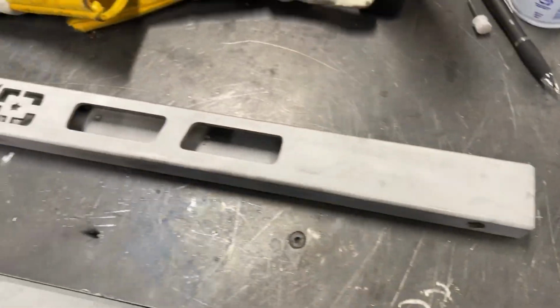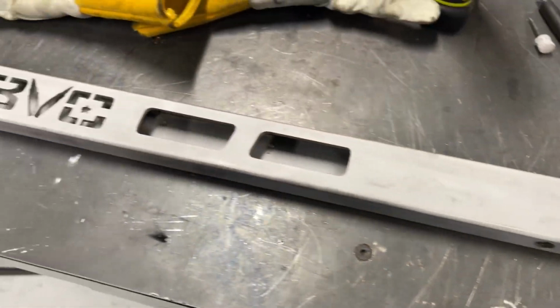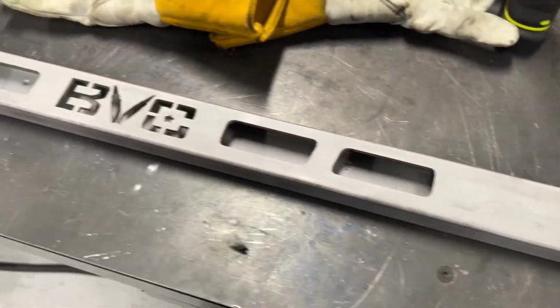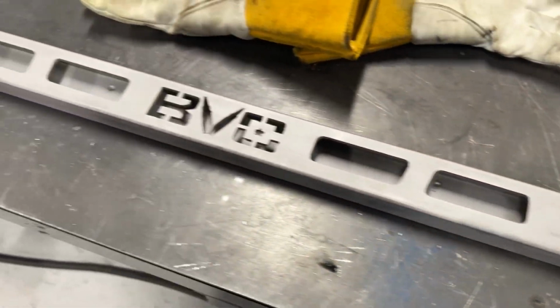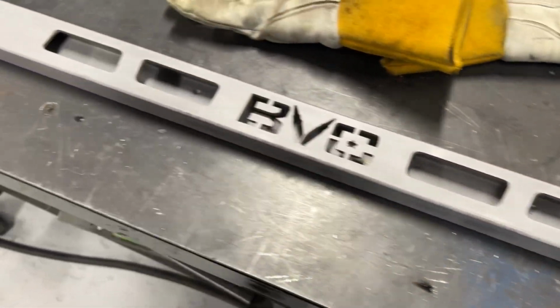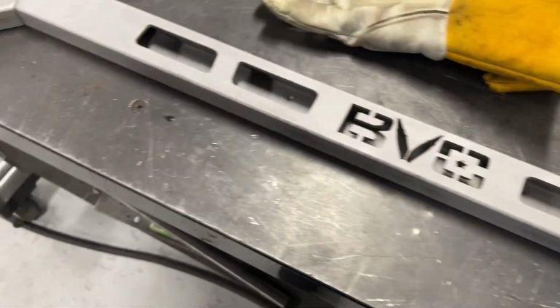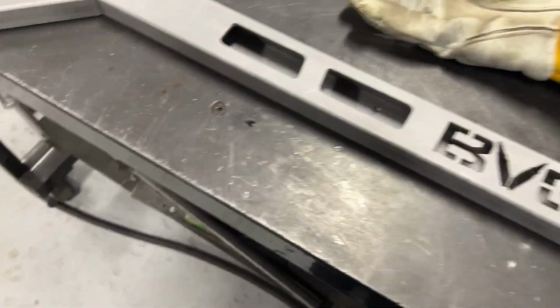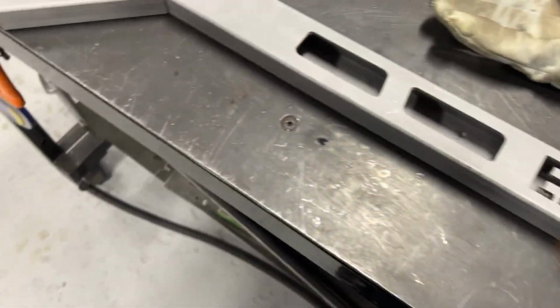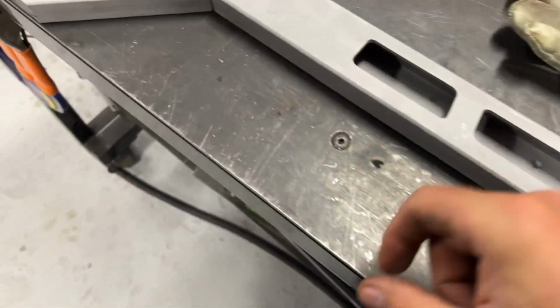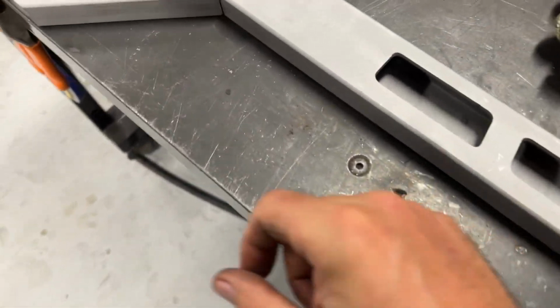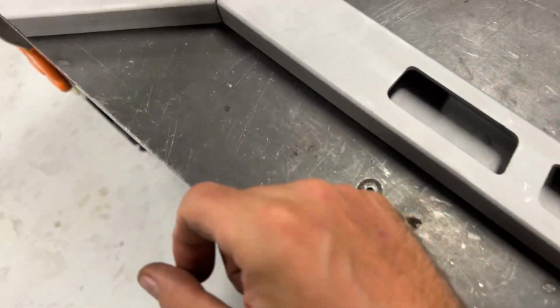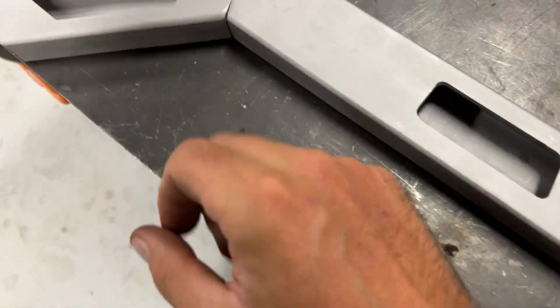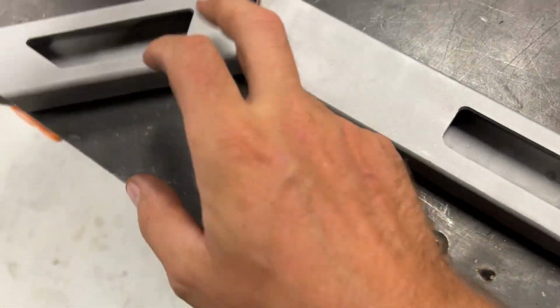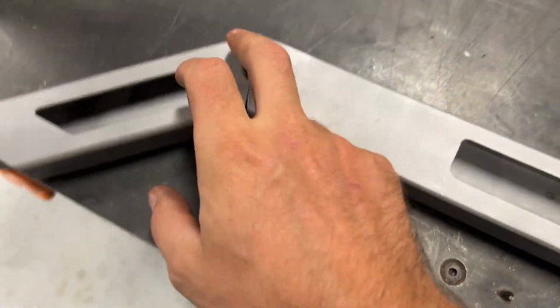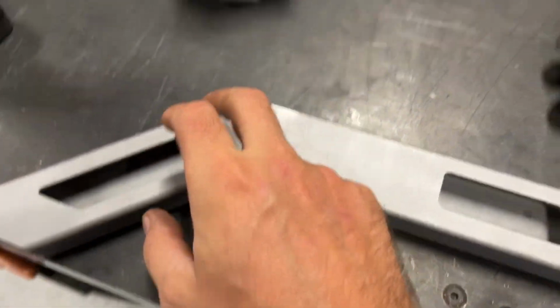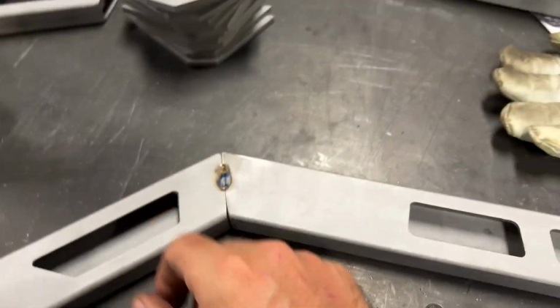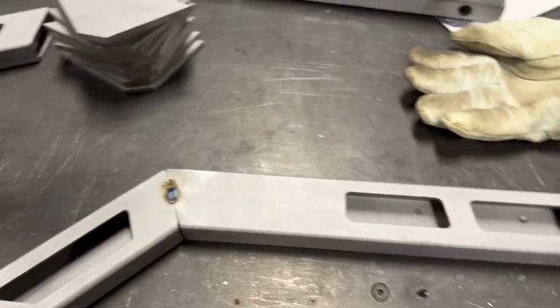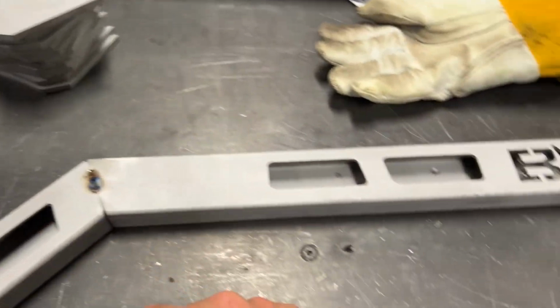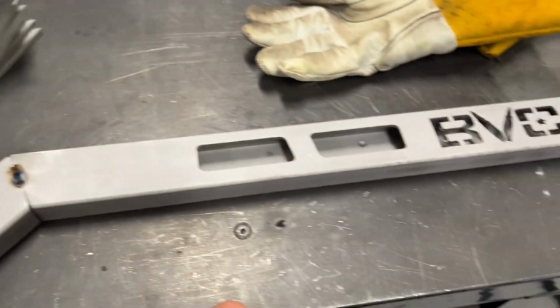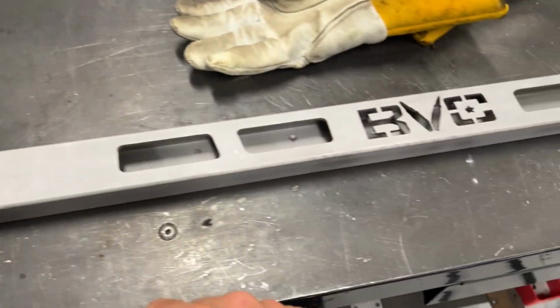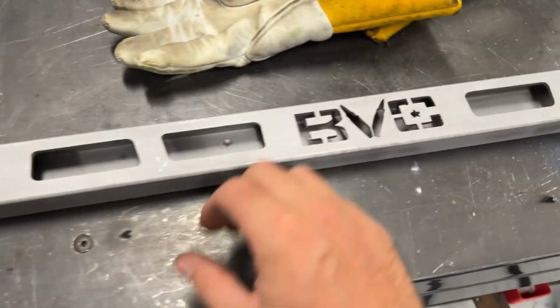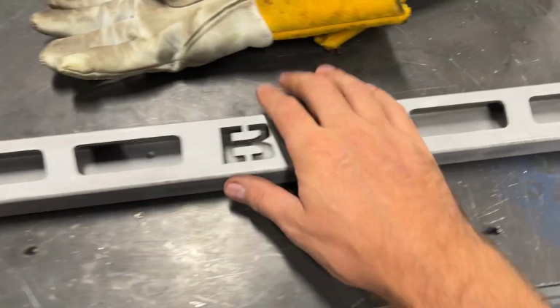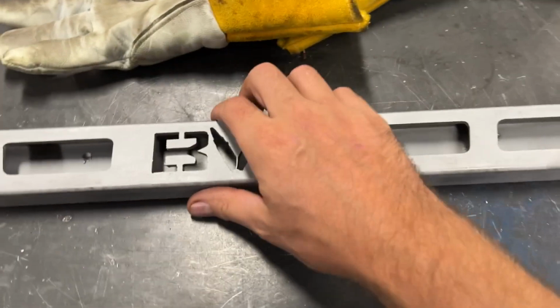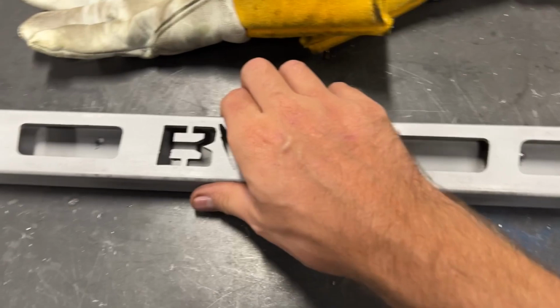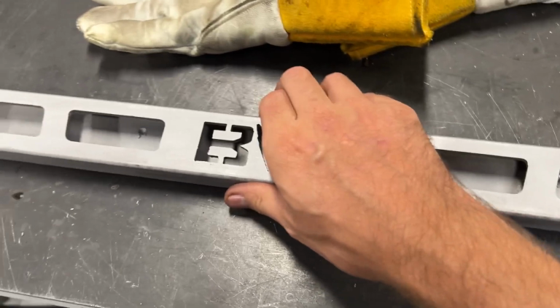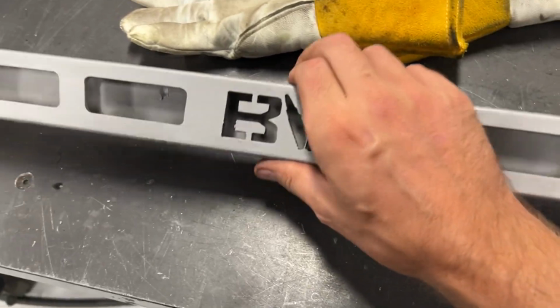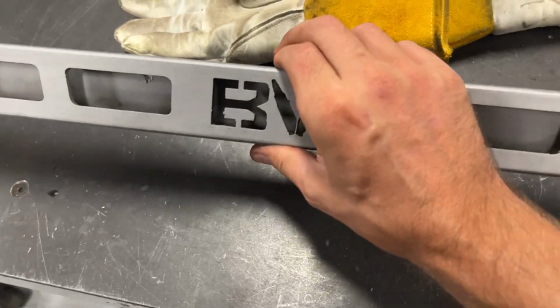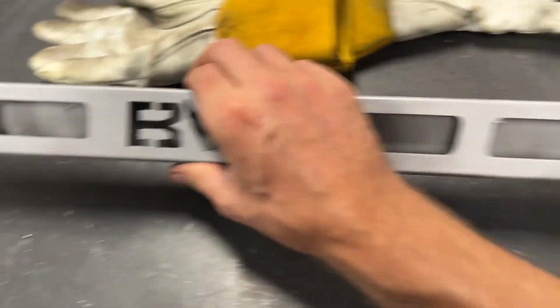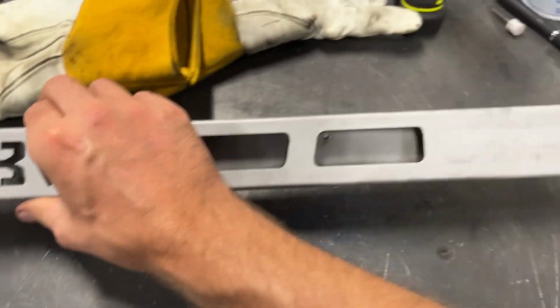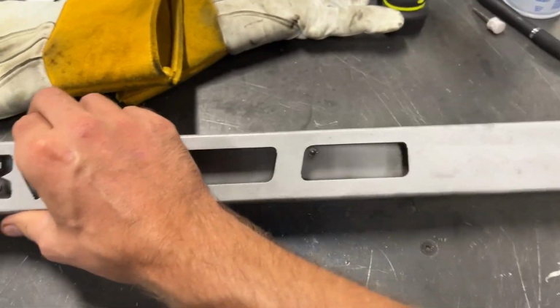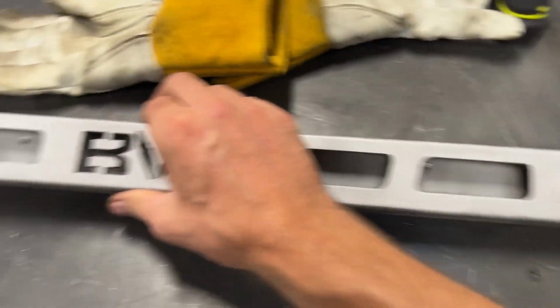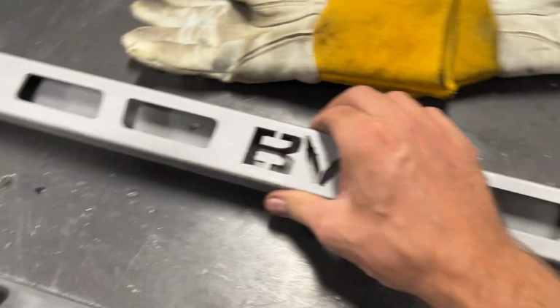Got it all sandblasted, looking really good. Just going to get these tacked up and see what they look like.